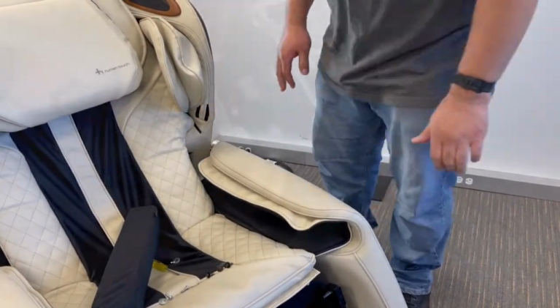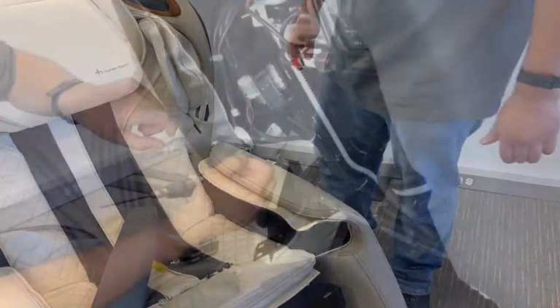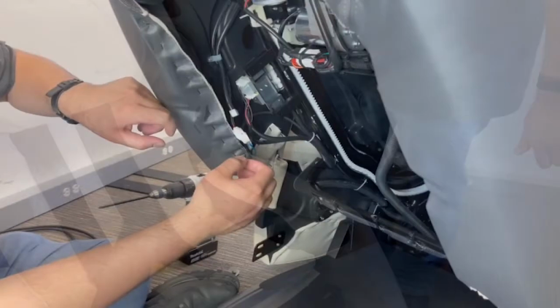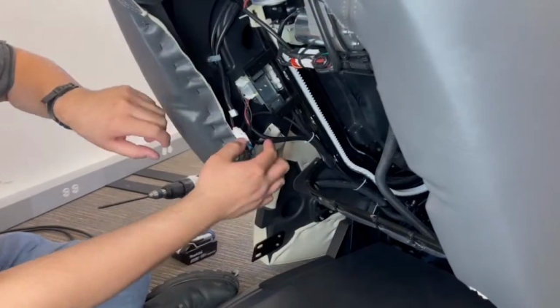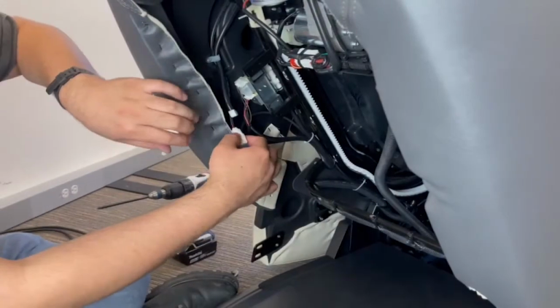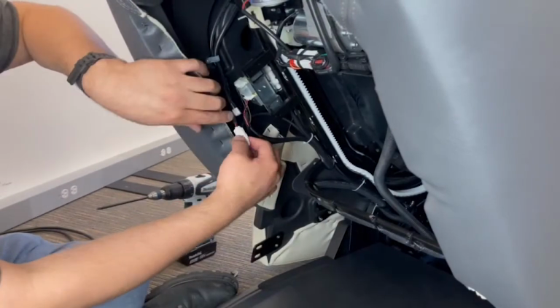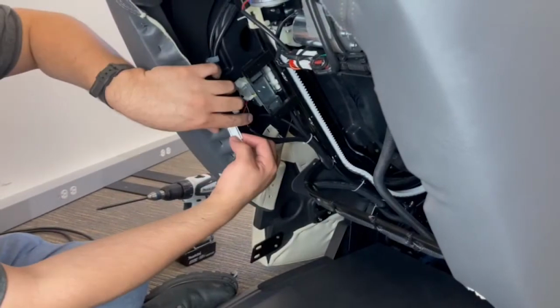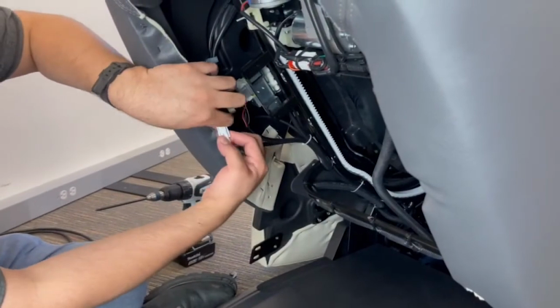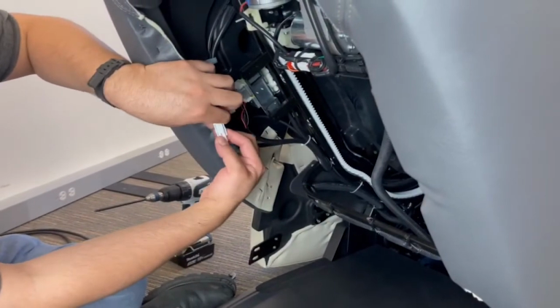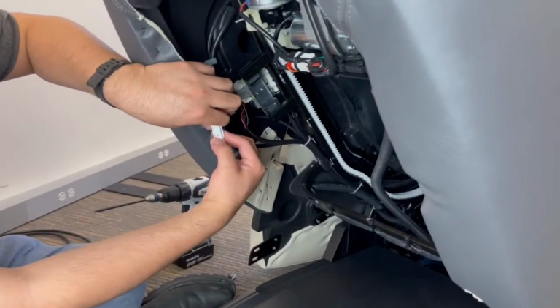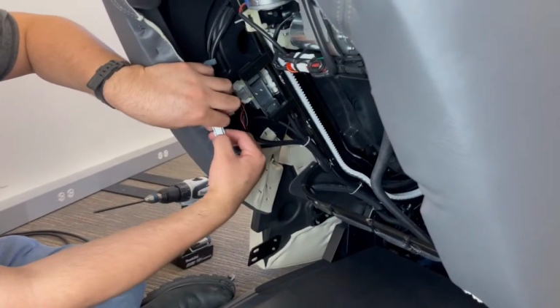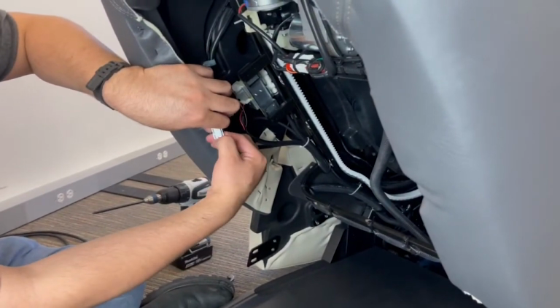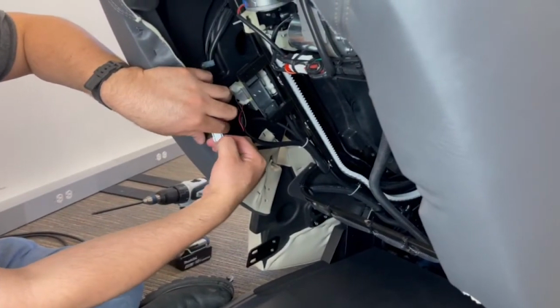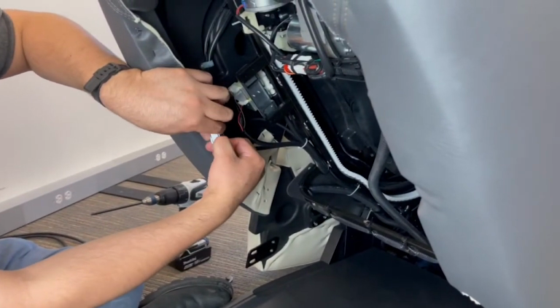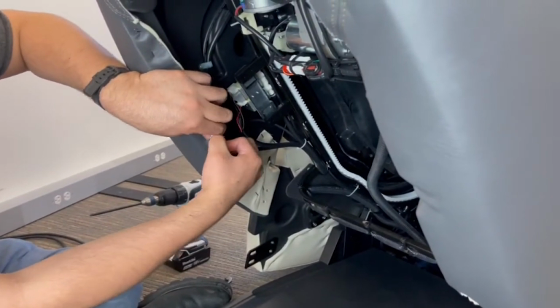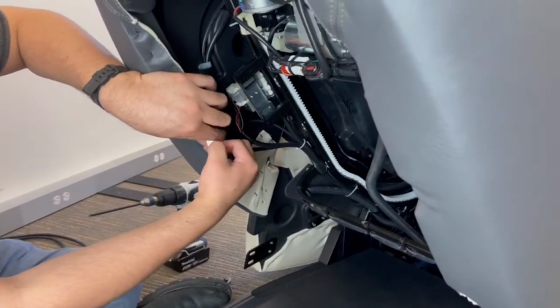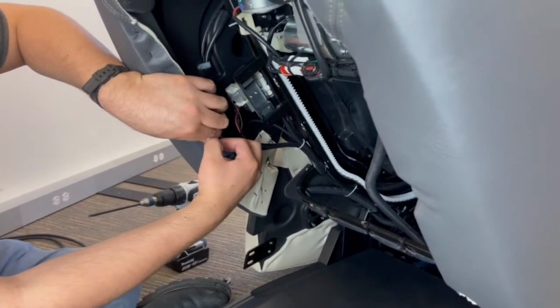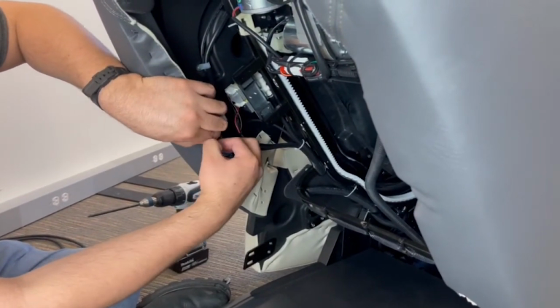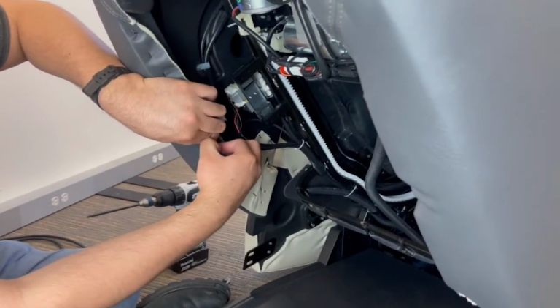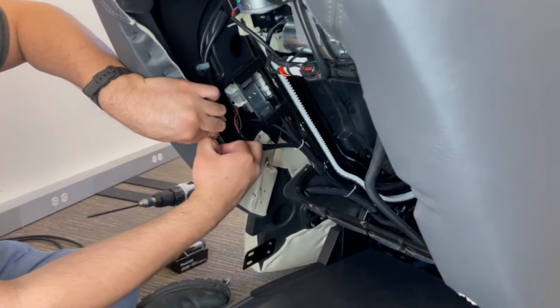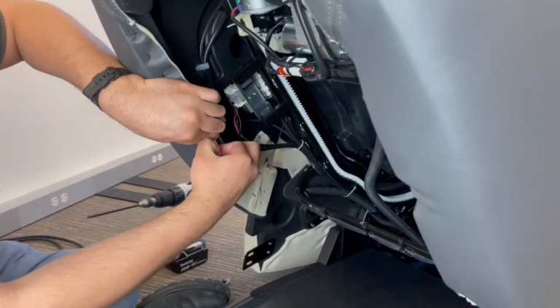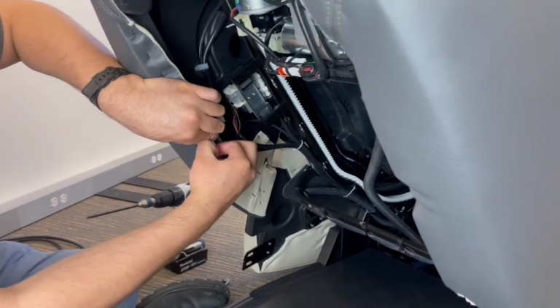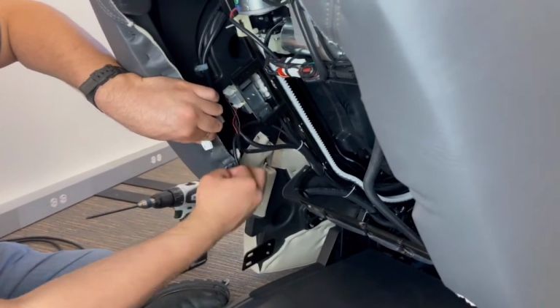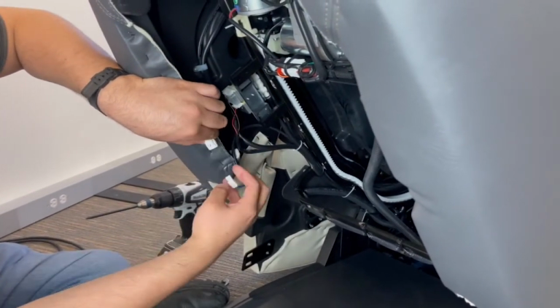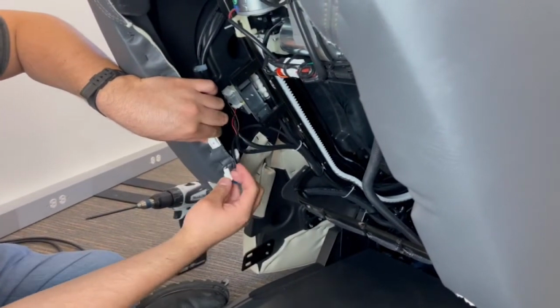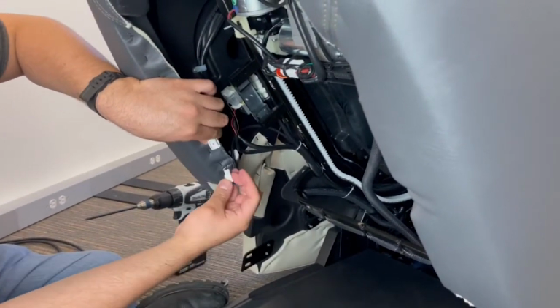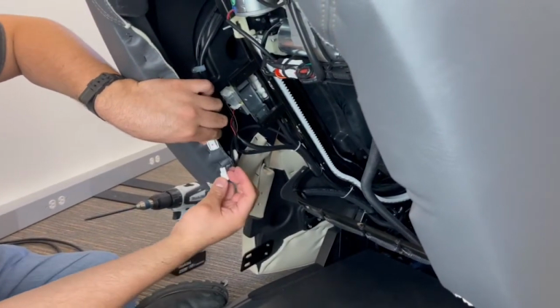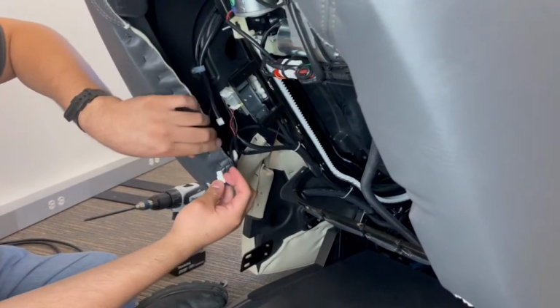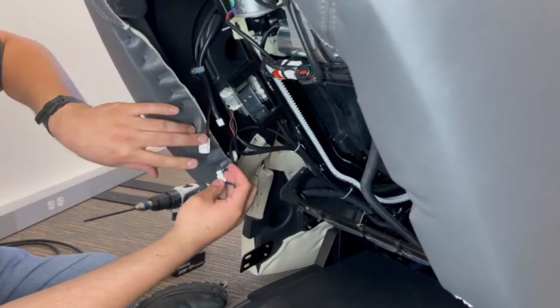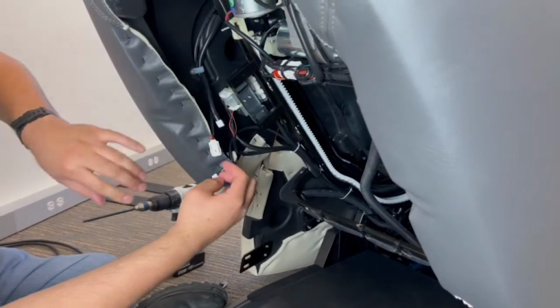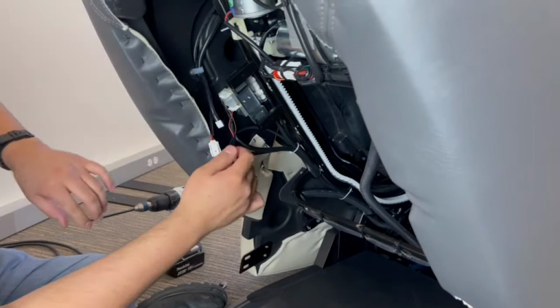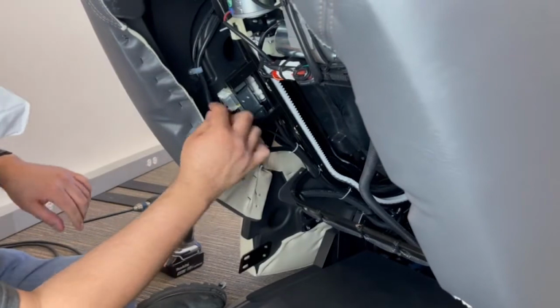At the back of the chair, disconnect the speaker cable and the air hose from the elbow fitting on each side.